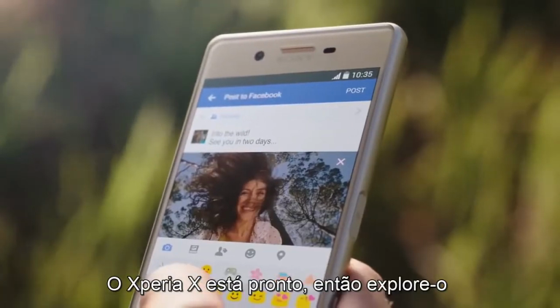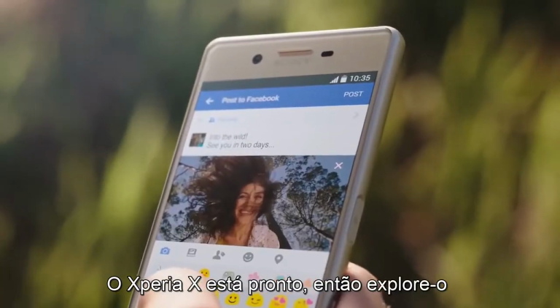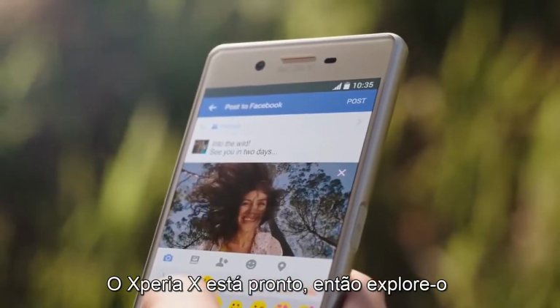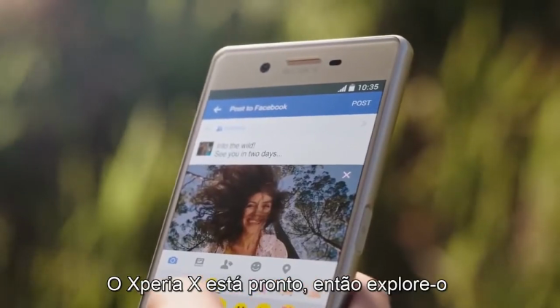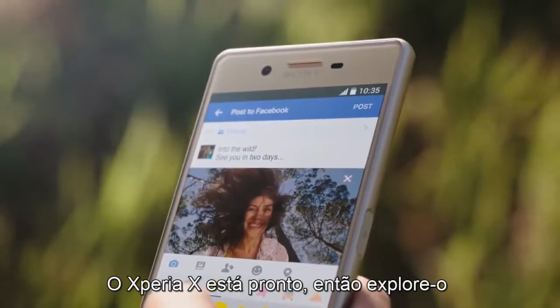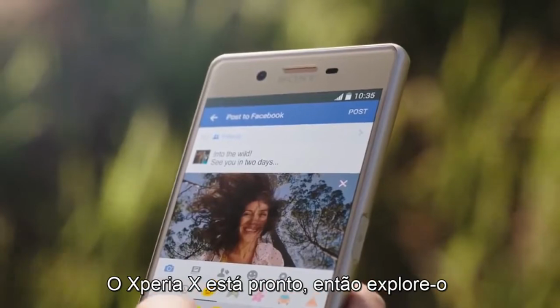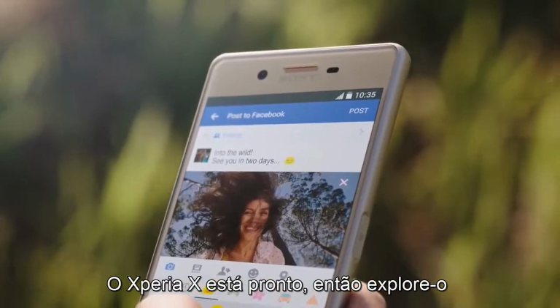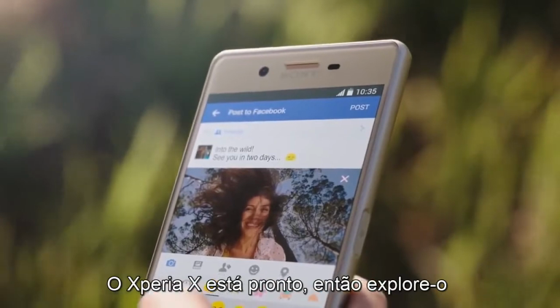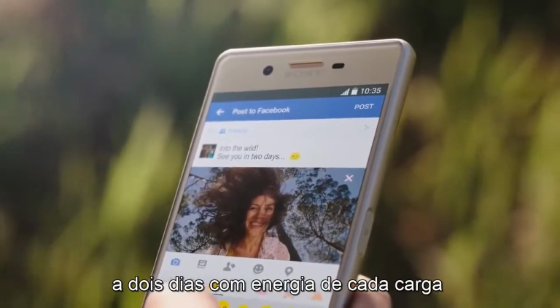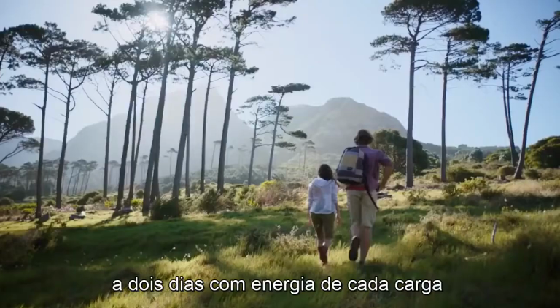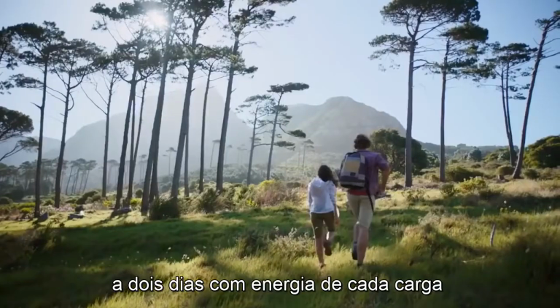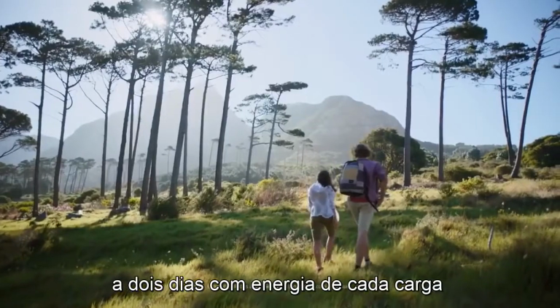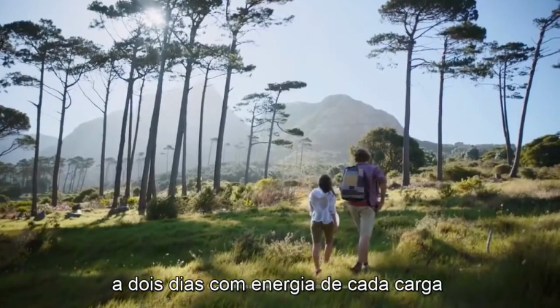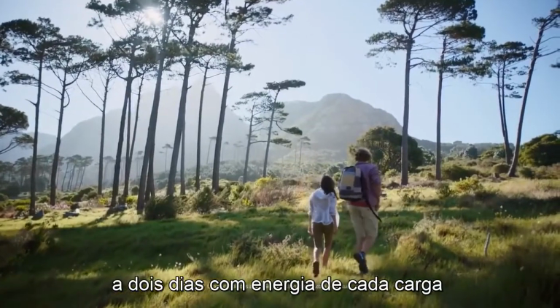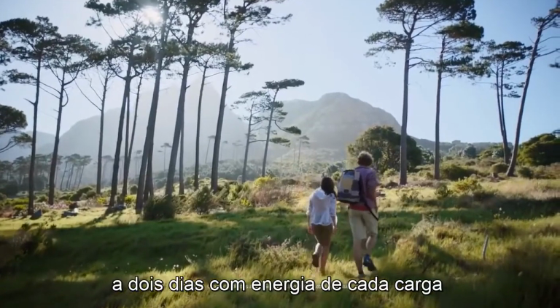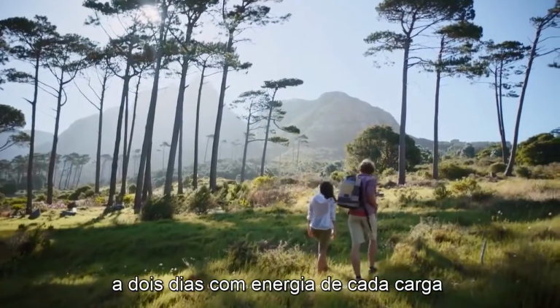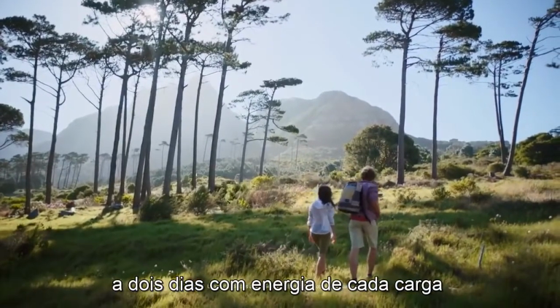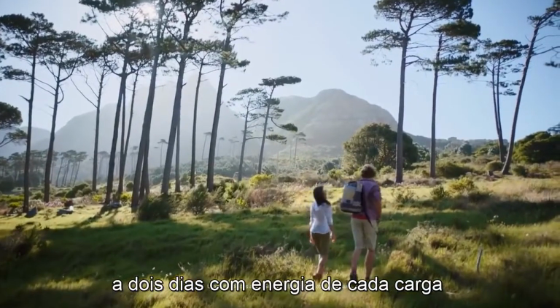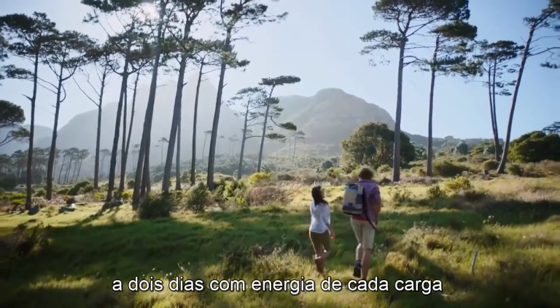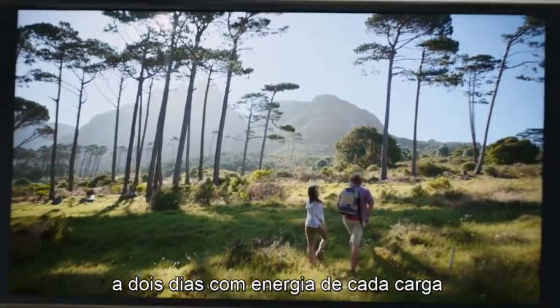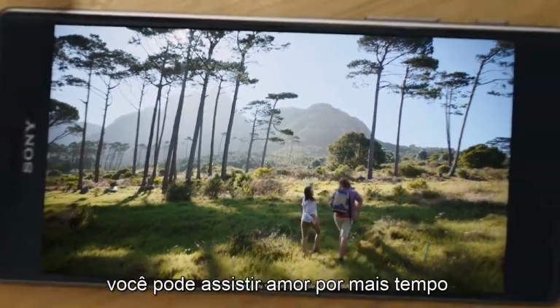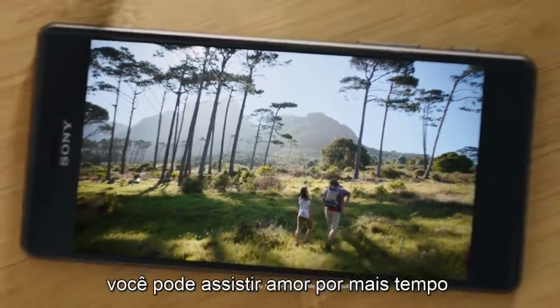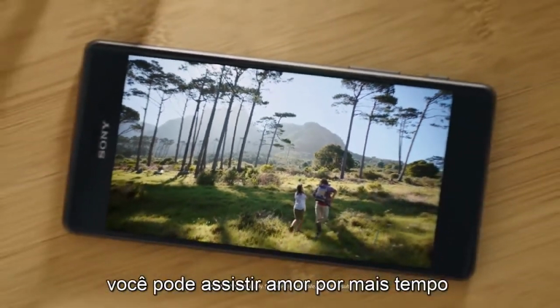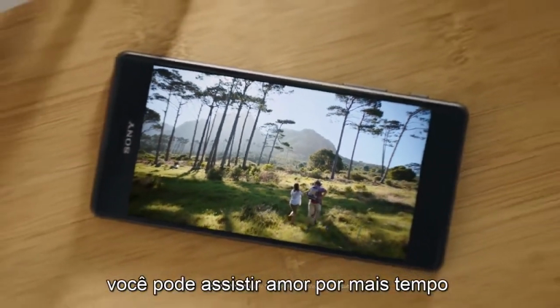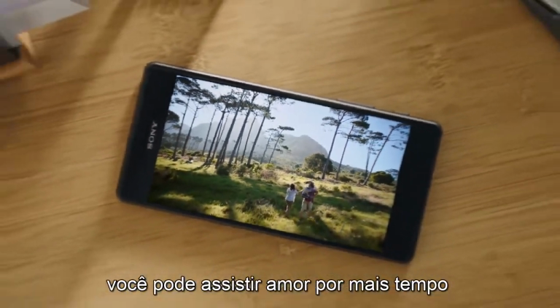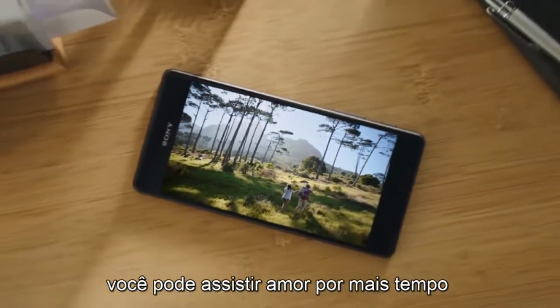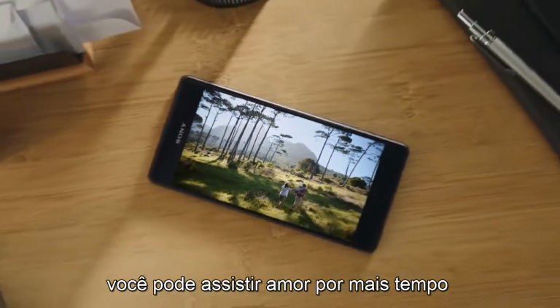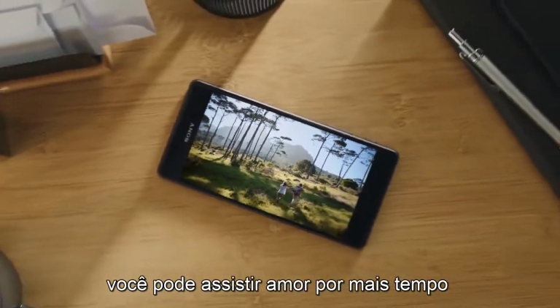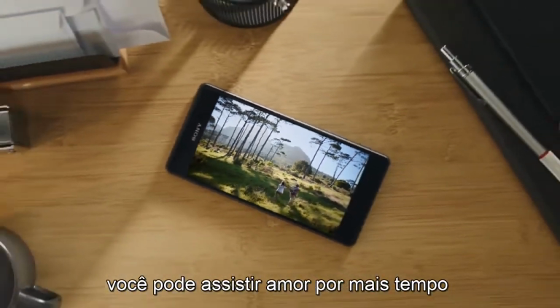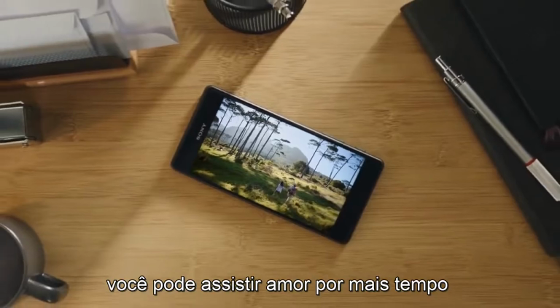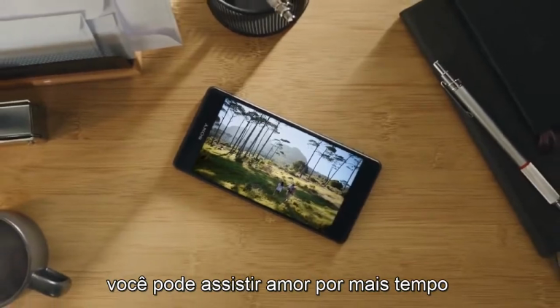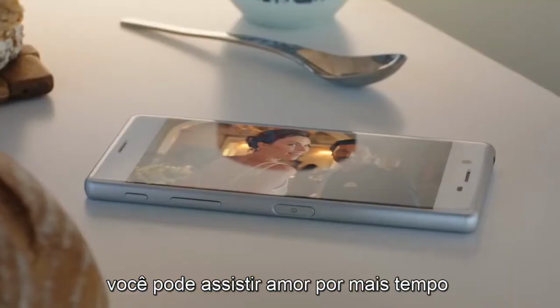So go explore for up to two days. With power from every charge, you can do what you love for longer.